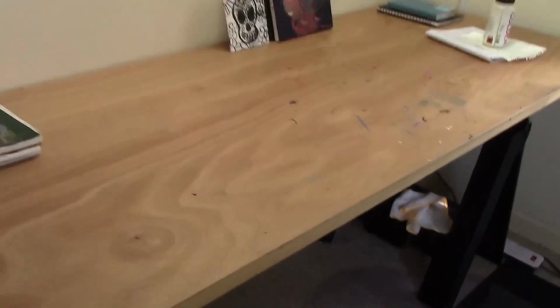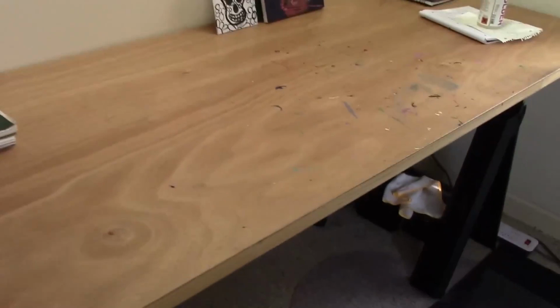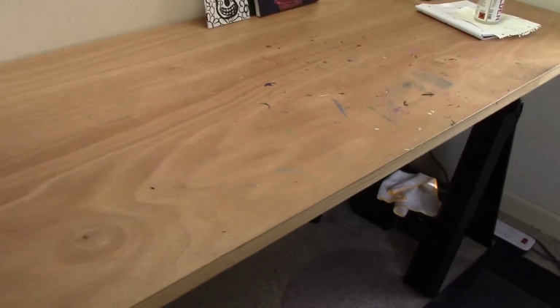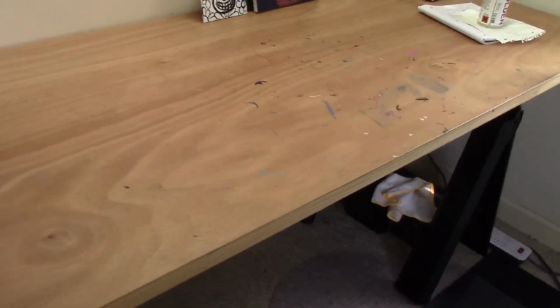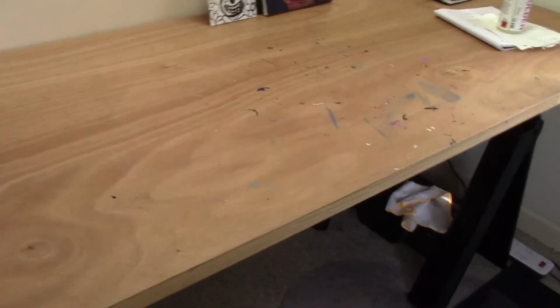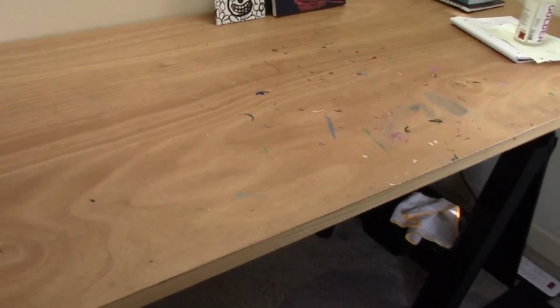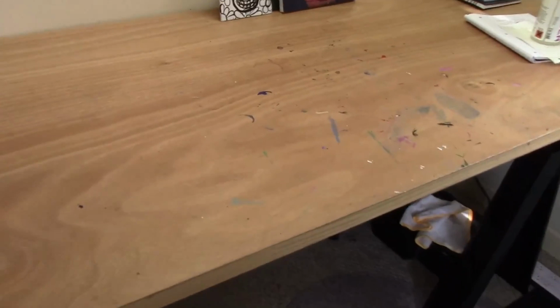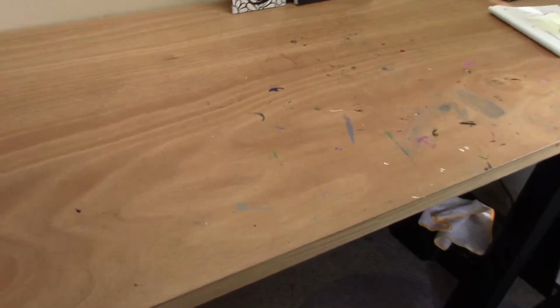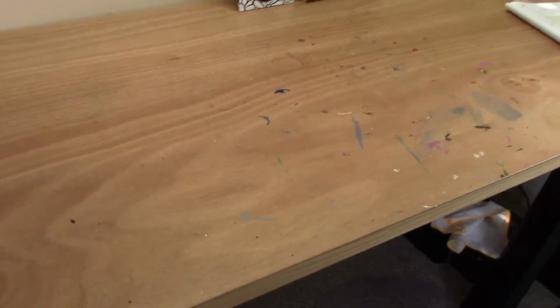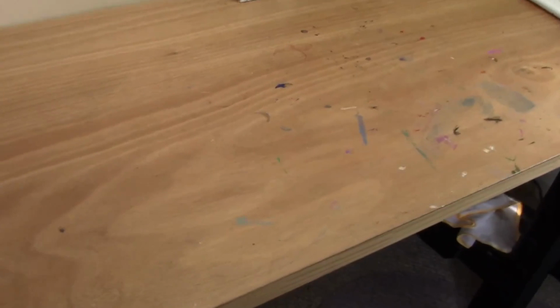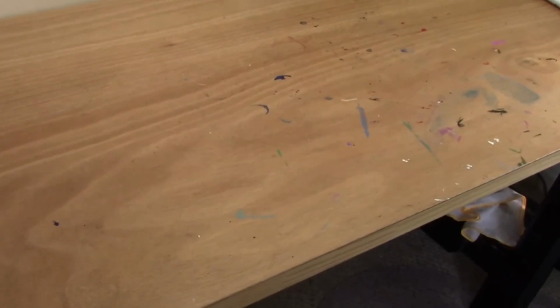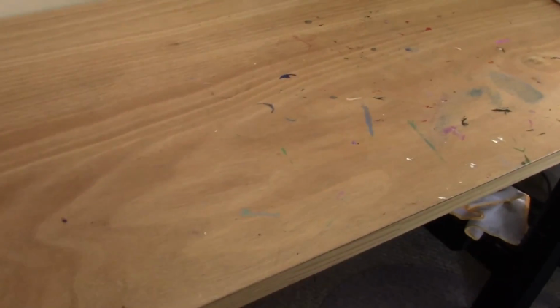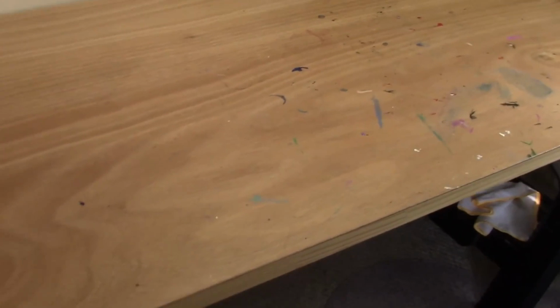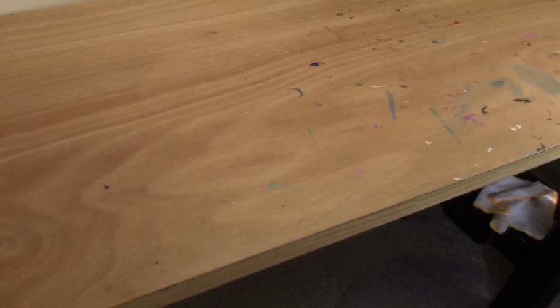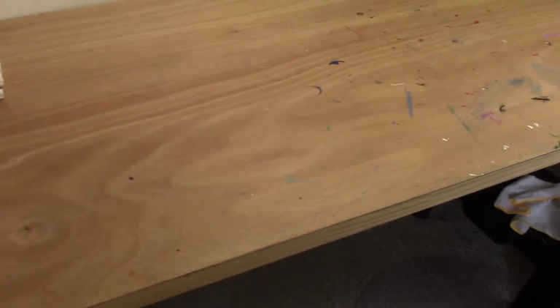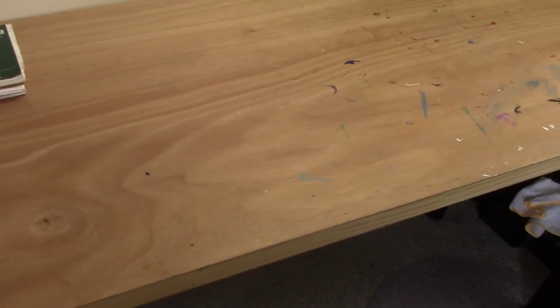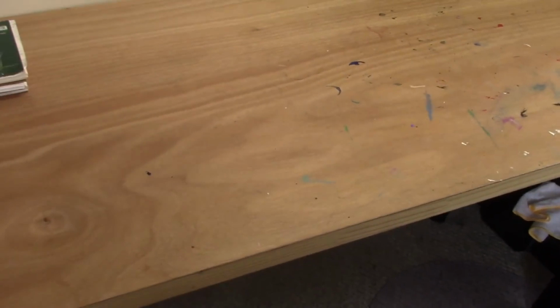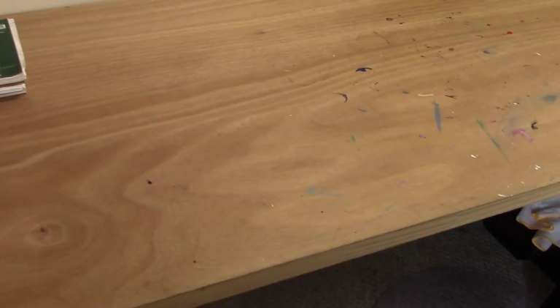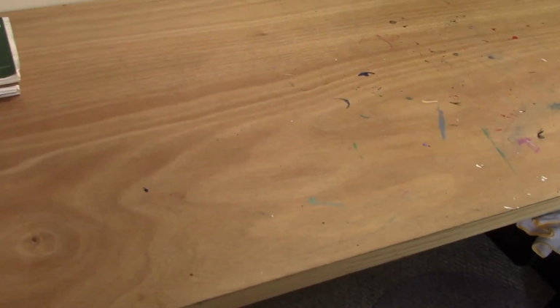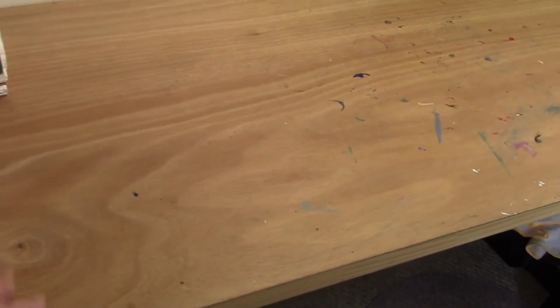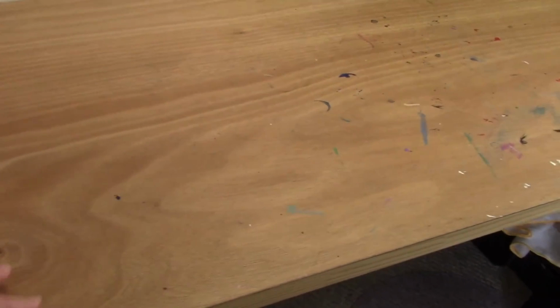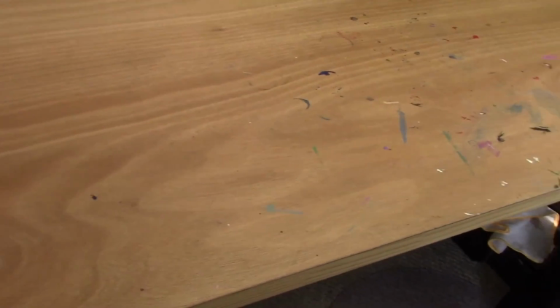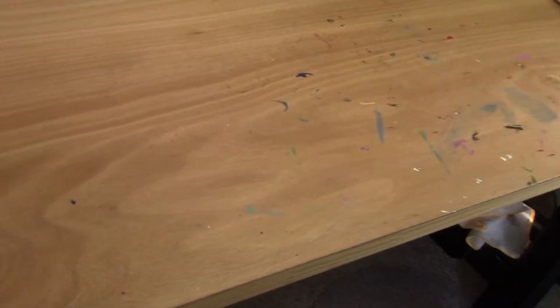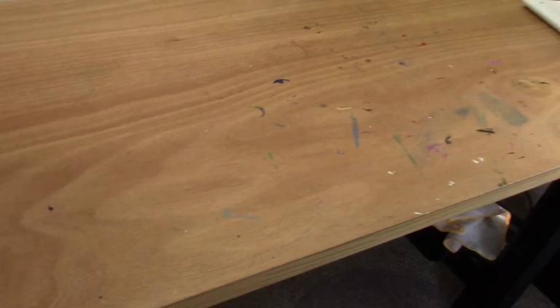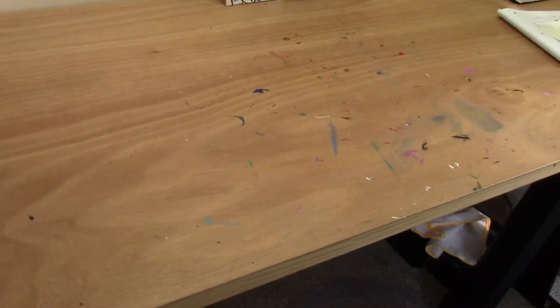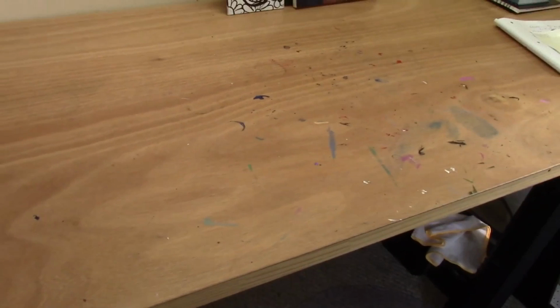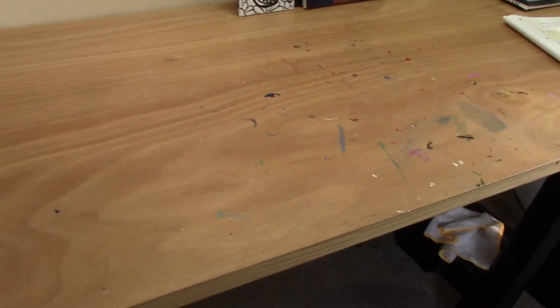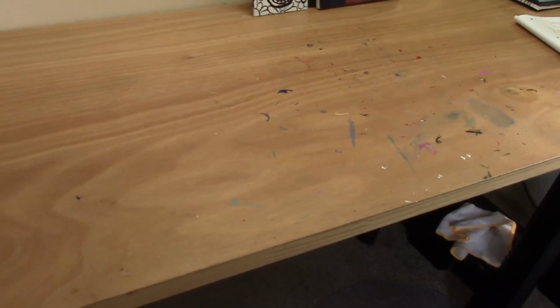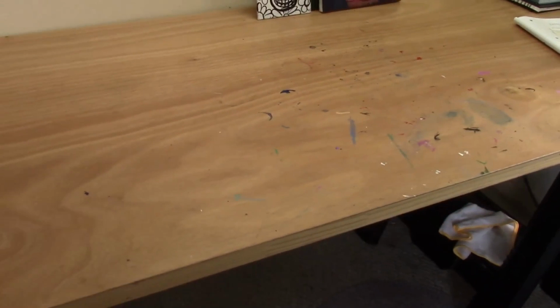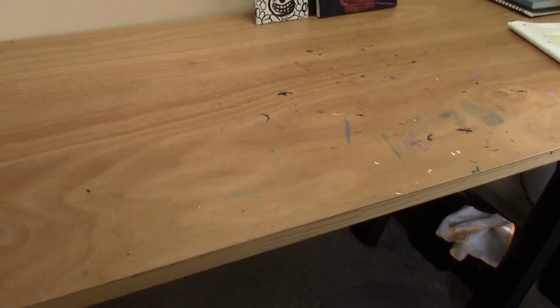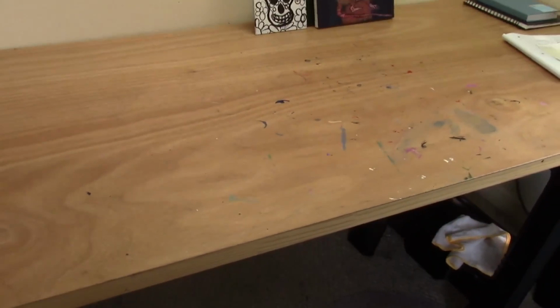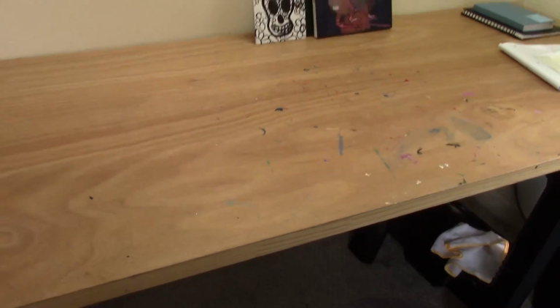Here's her workspace — it's actually a door up on some sawhorses, which makes a really great work surface.